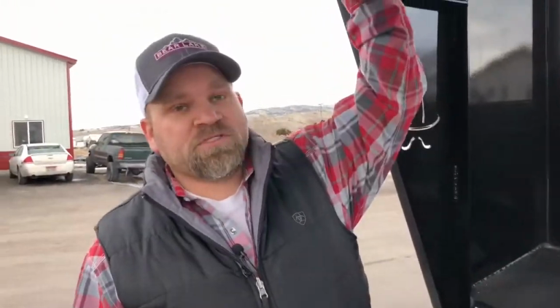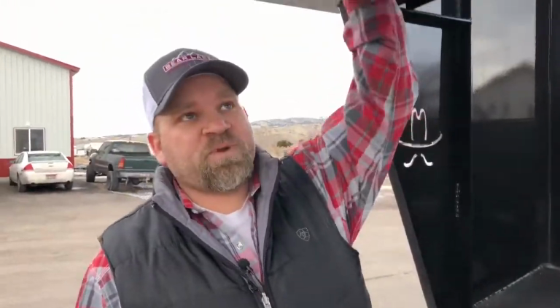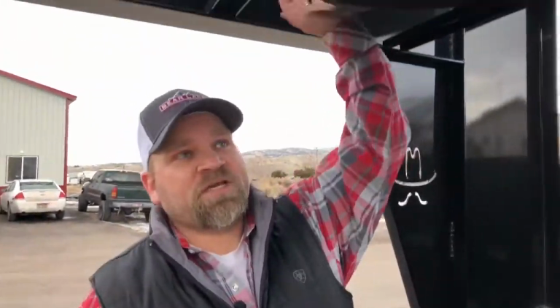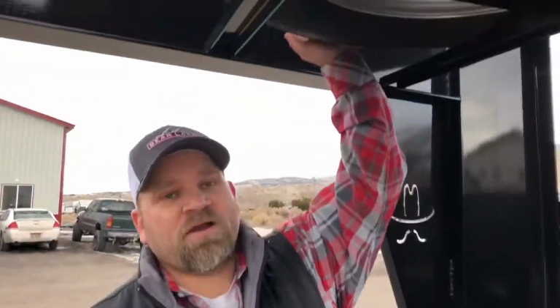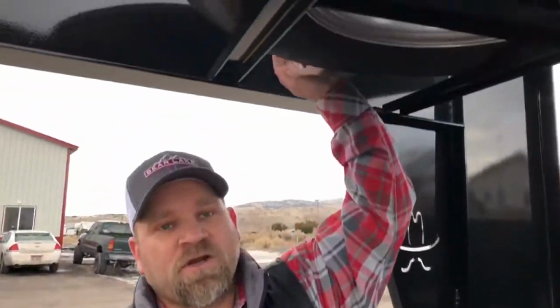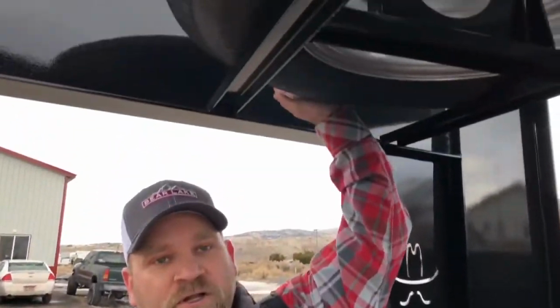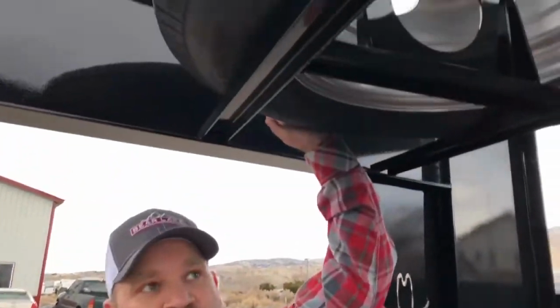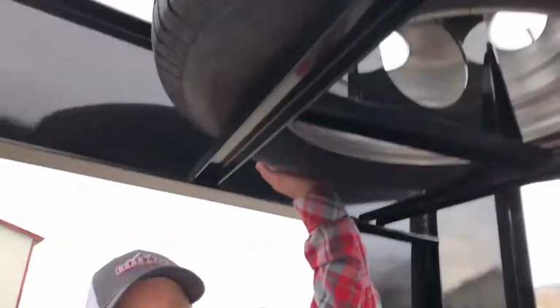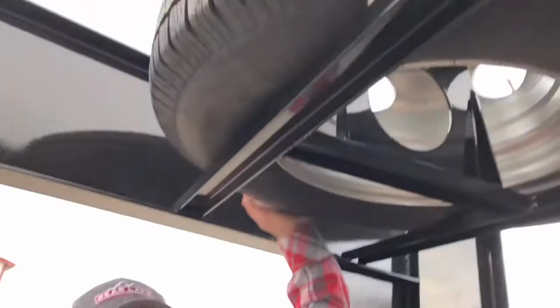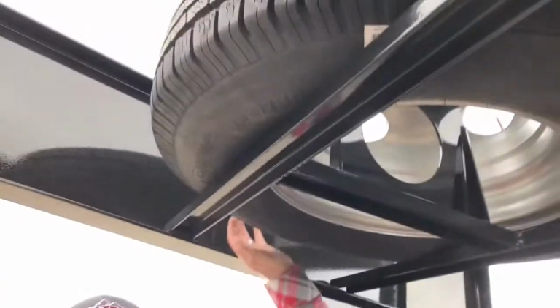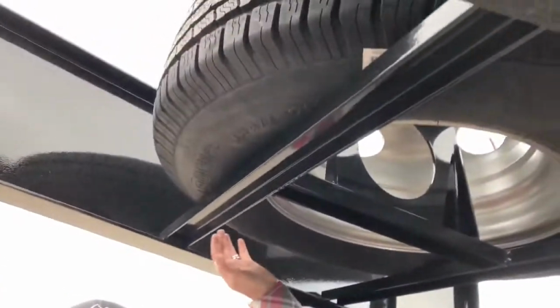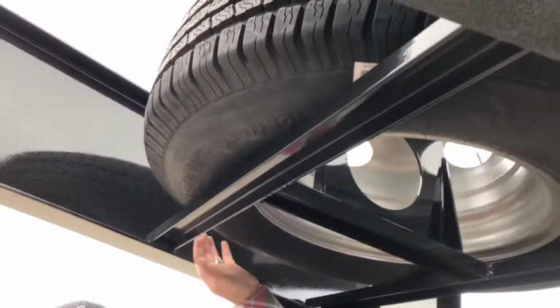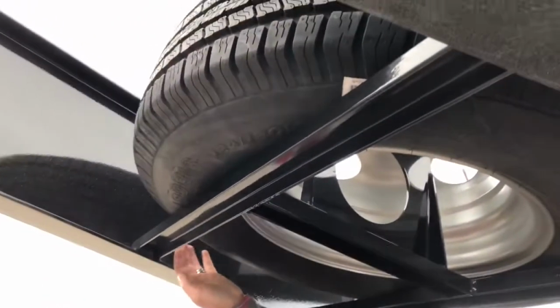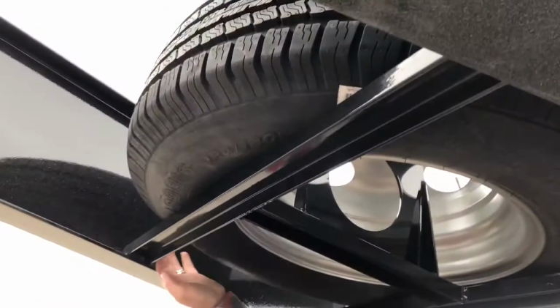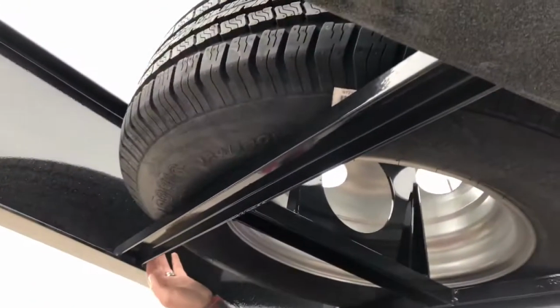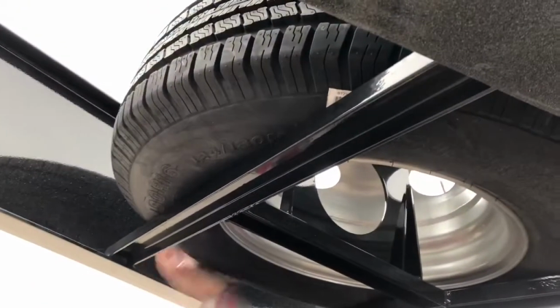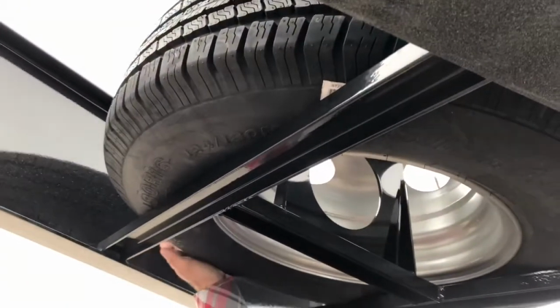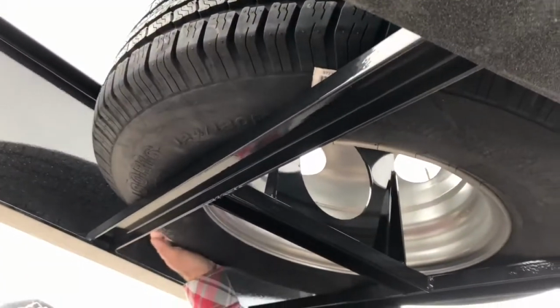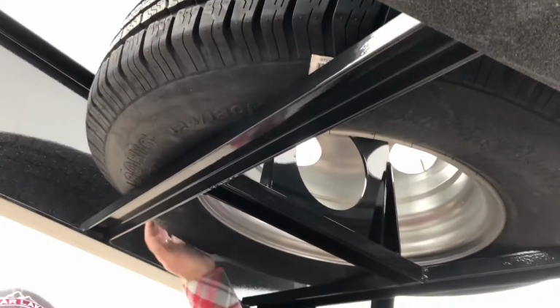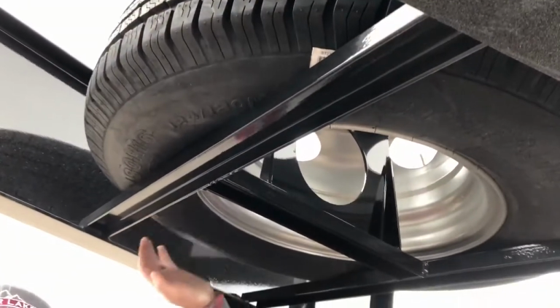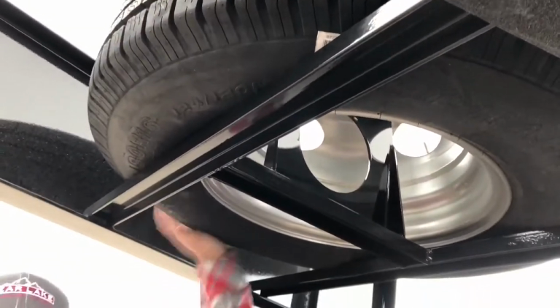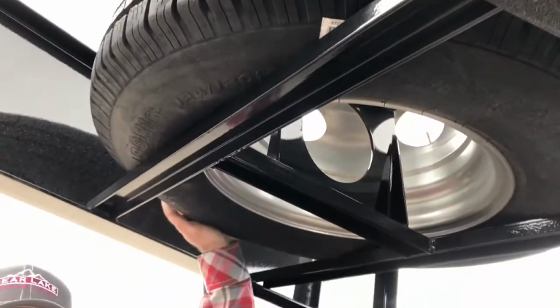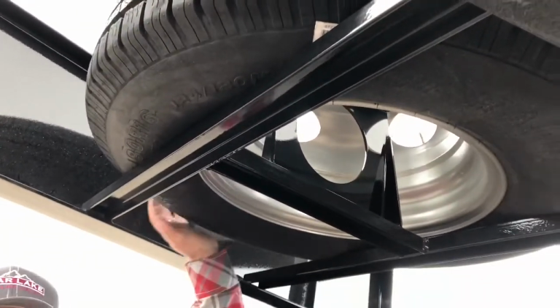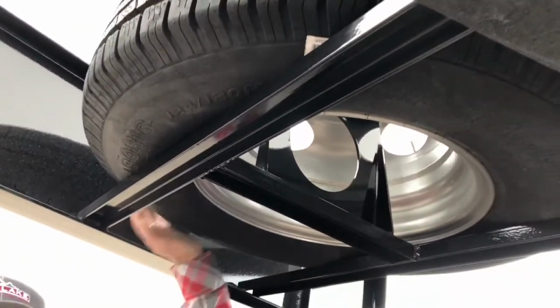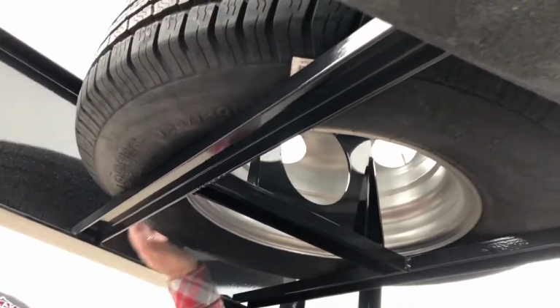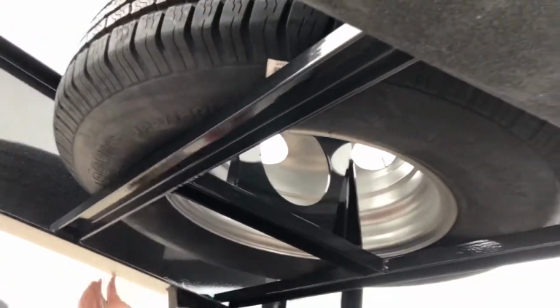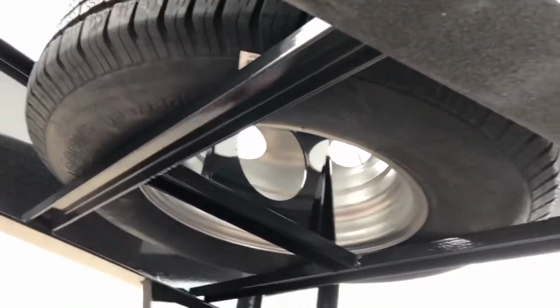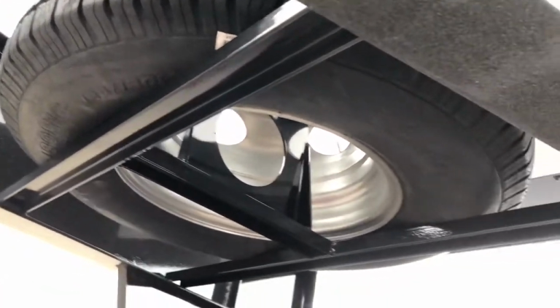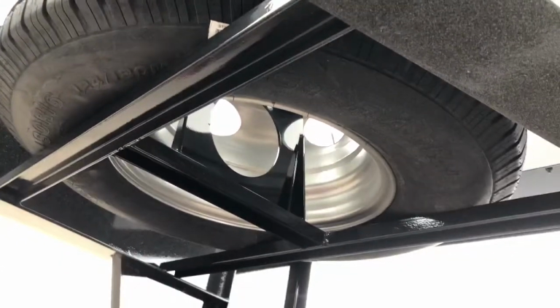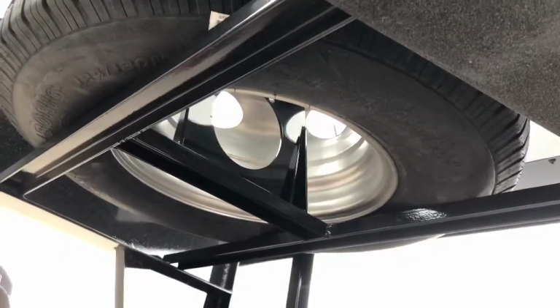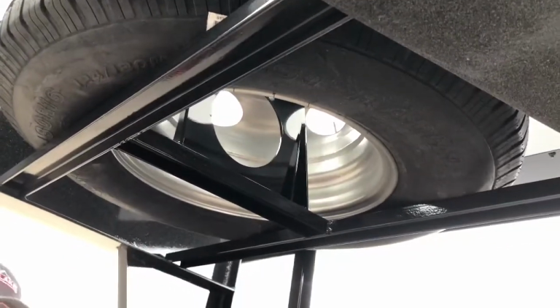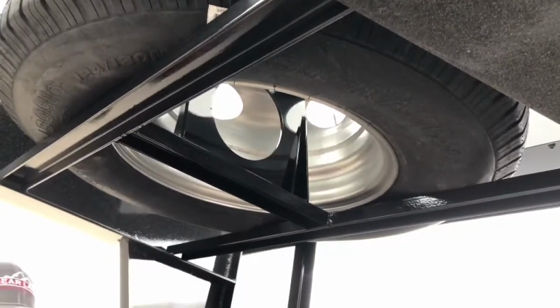Spare tires are included. This one has the storage between the gooseneck — it's out of the way and you don't have to worry about that.